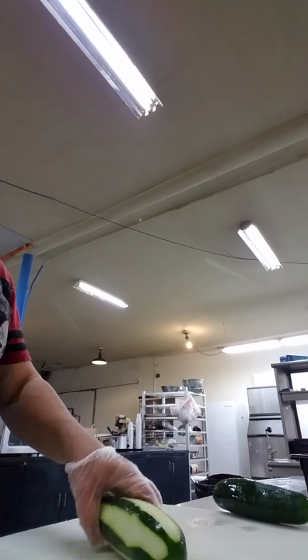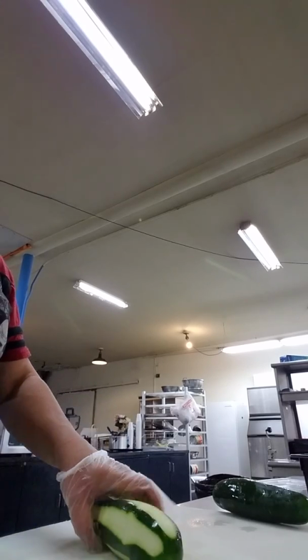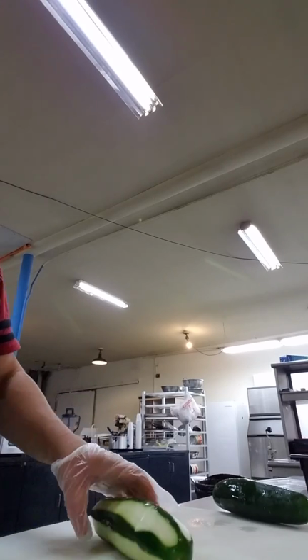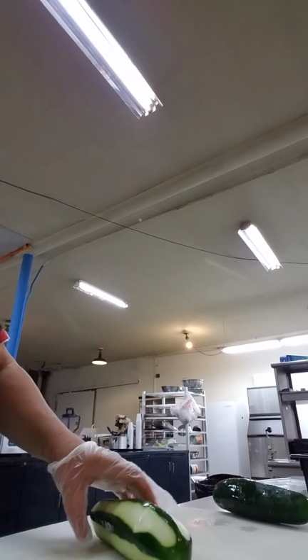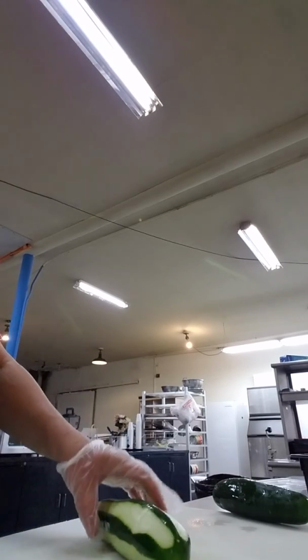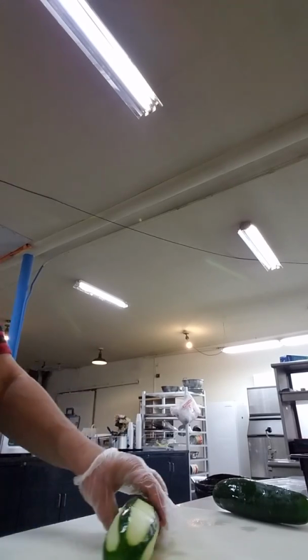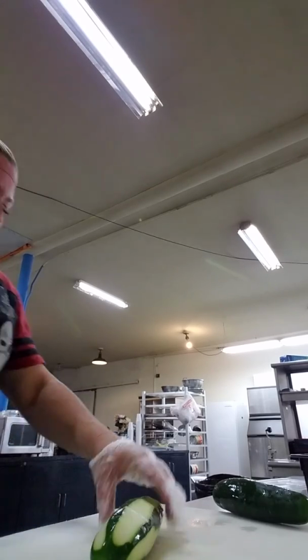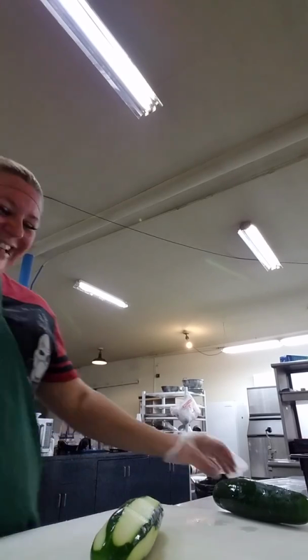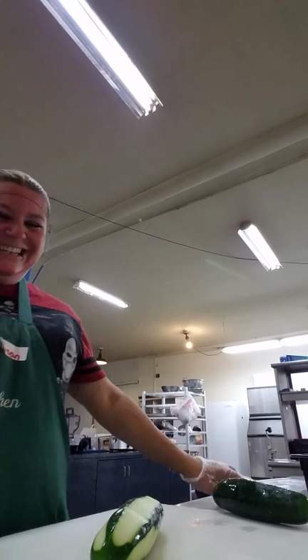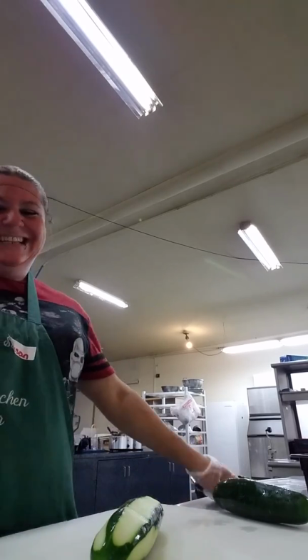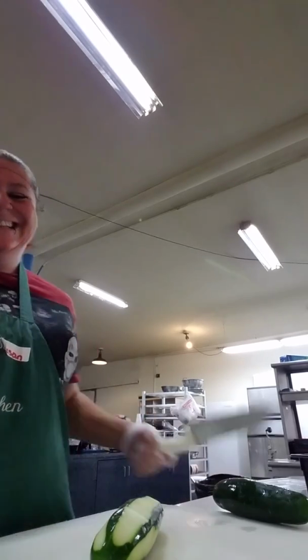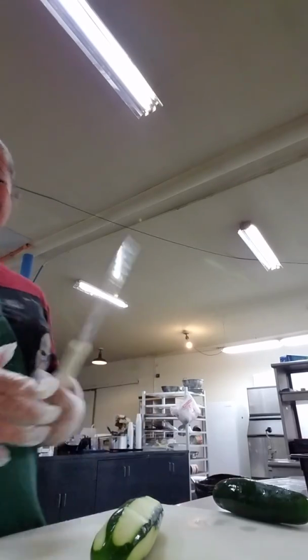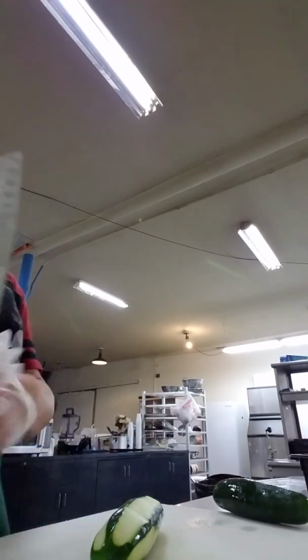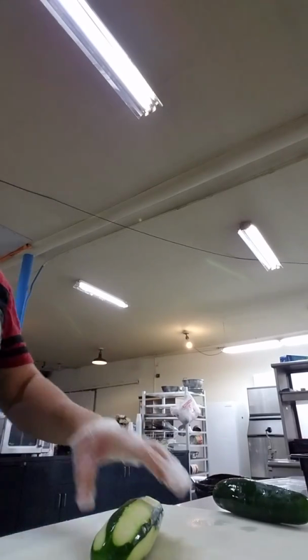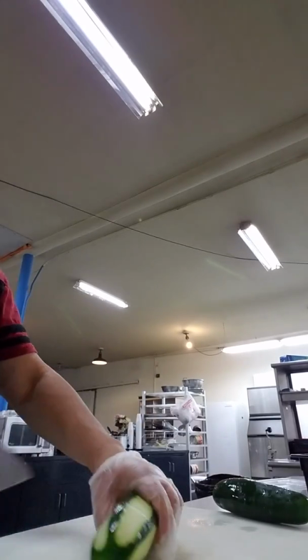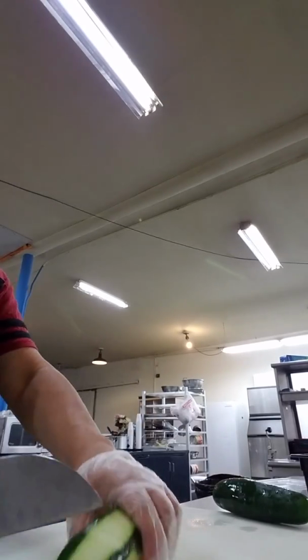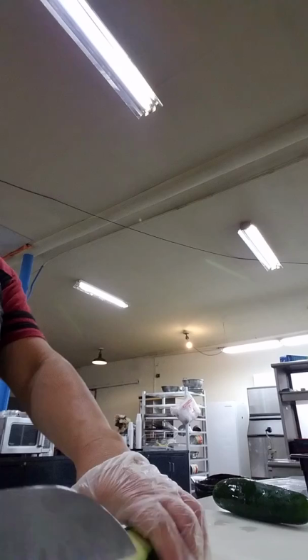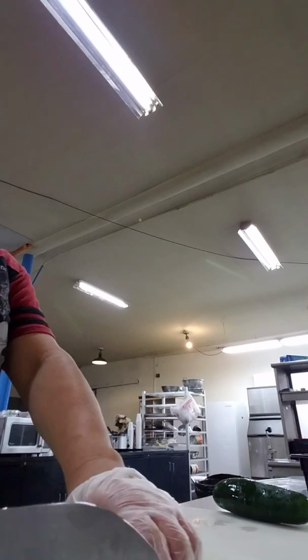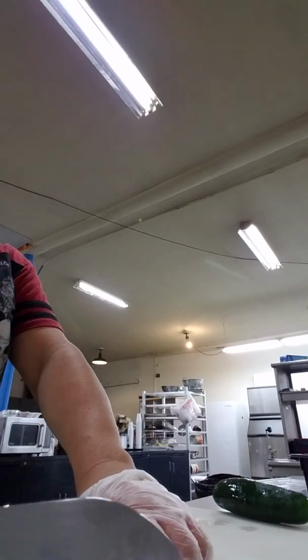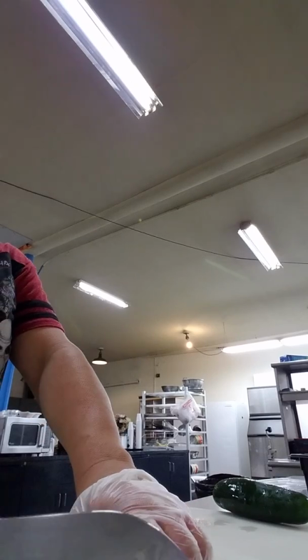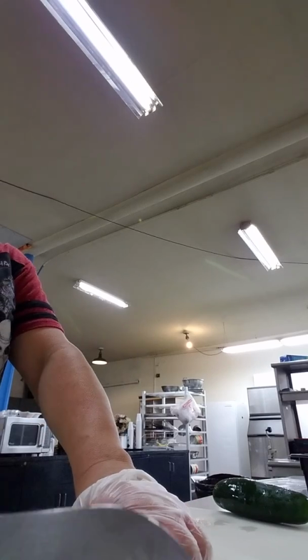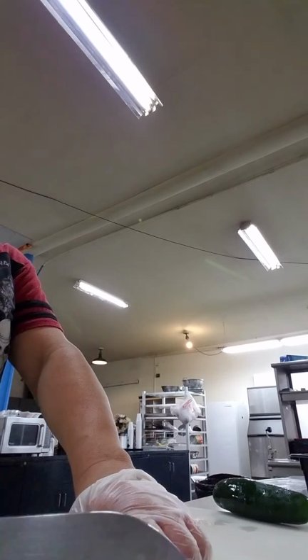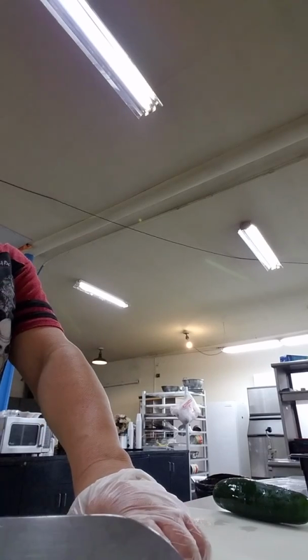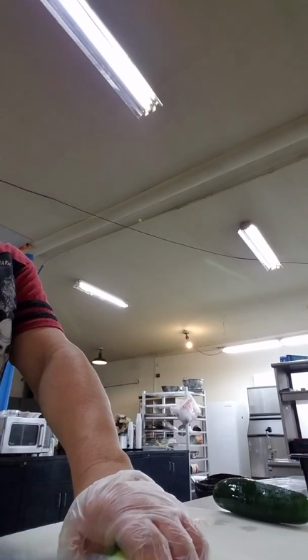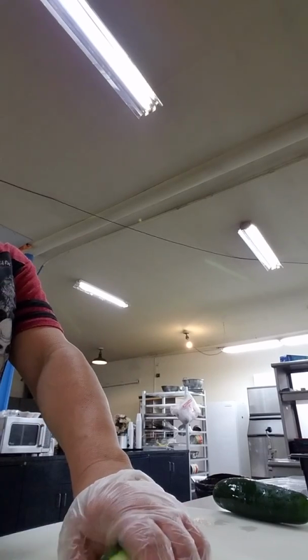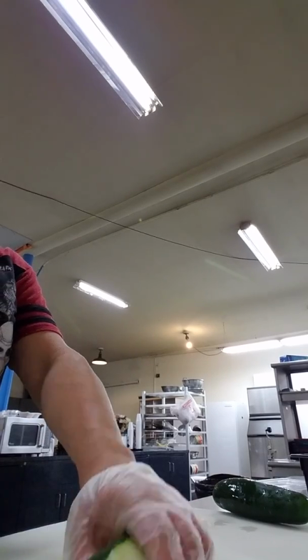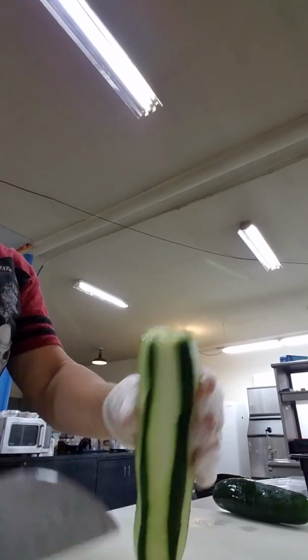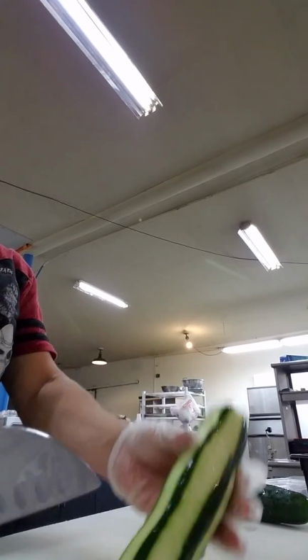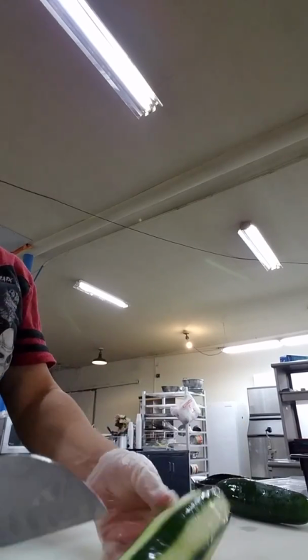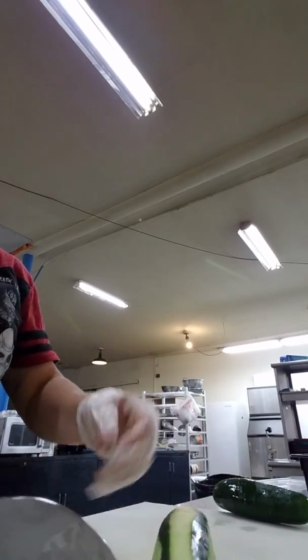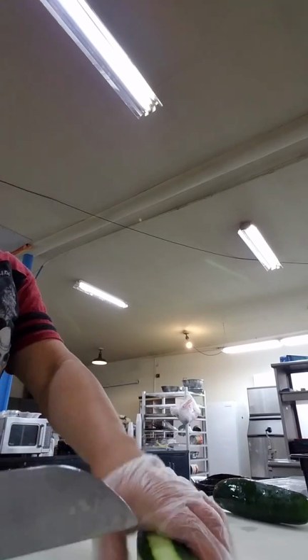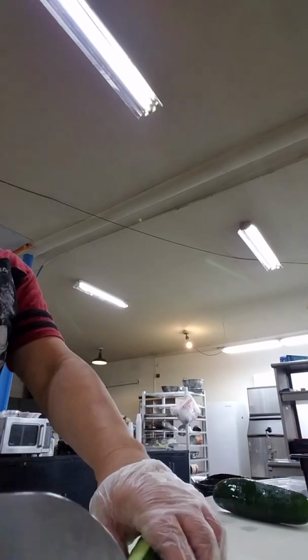After you peel it, we can mix some chicken salad. You cut off the ends.